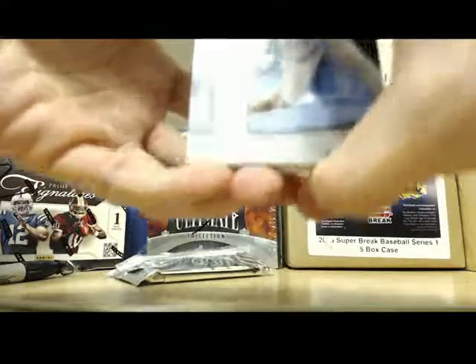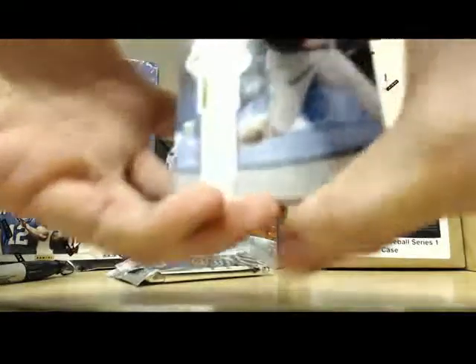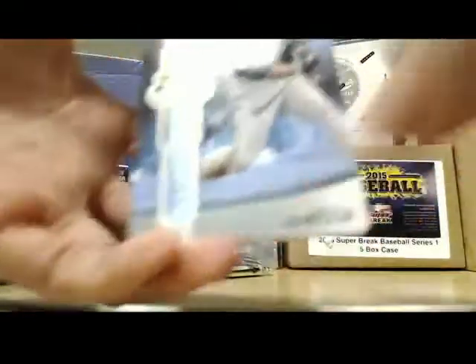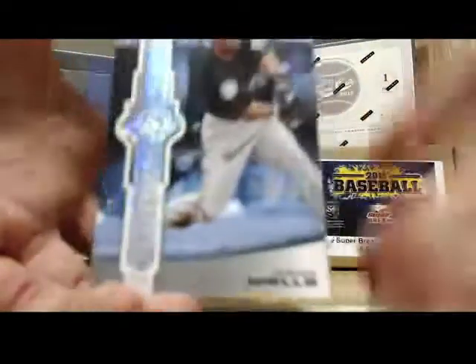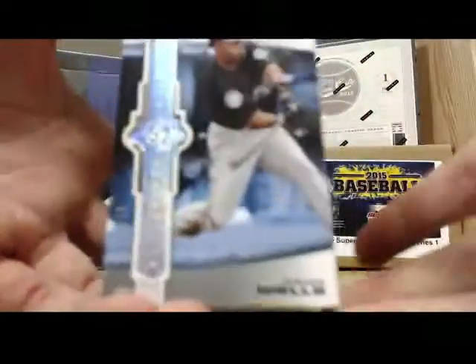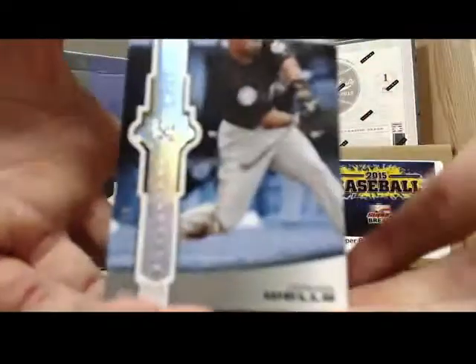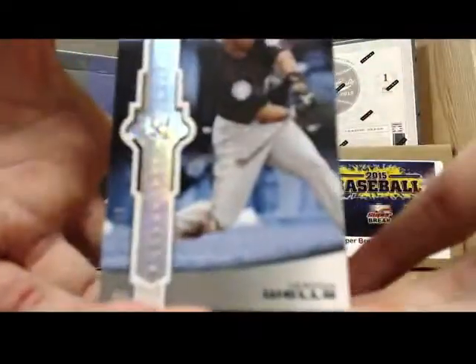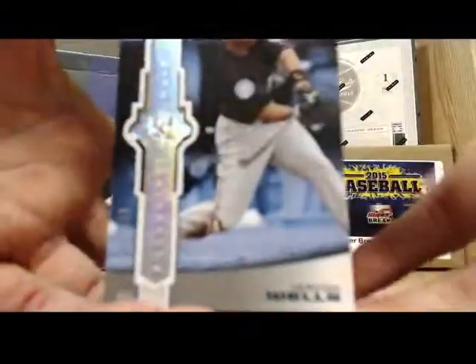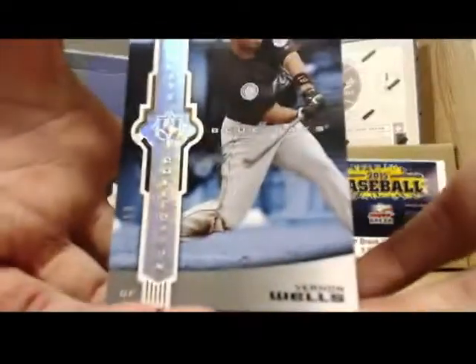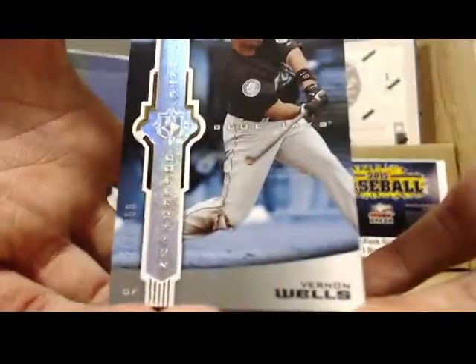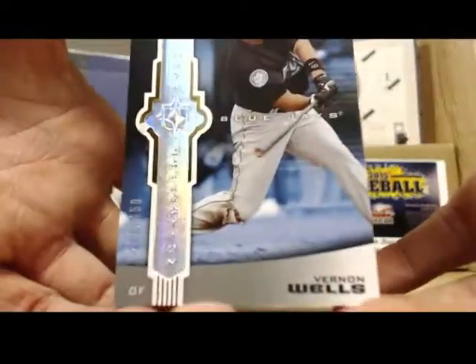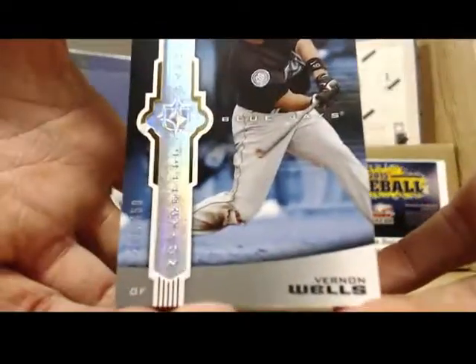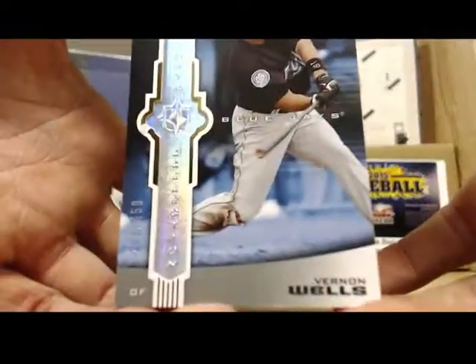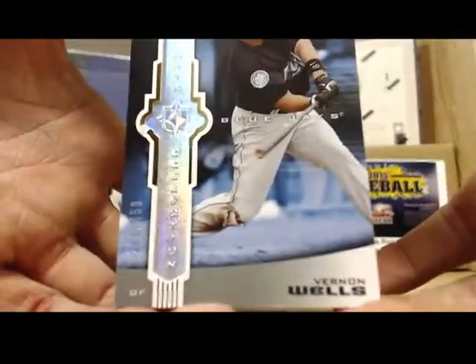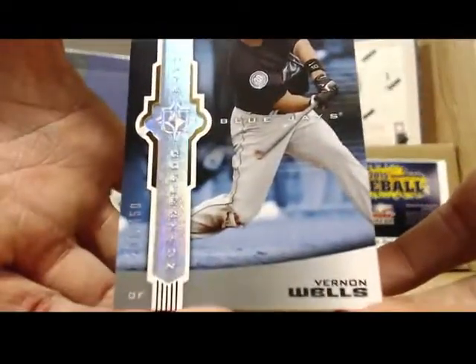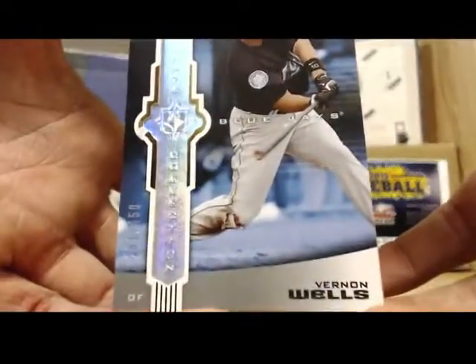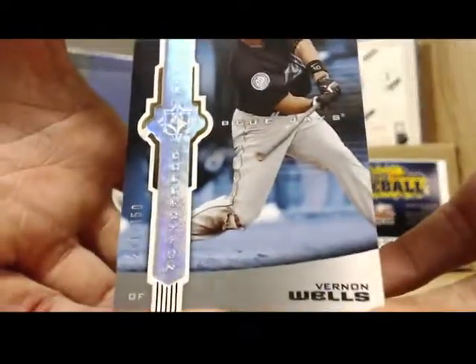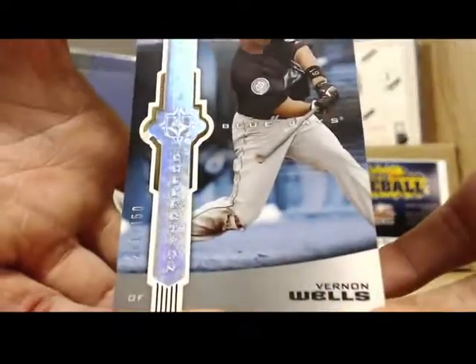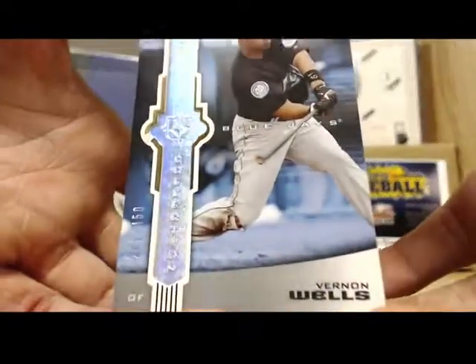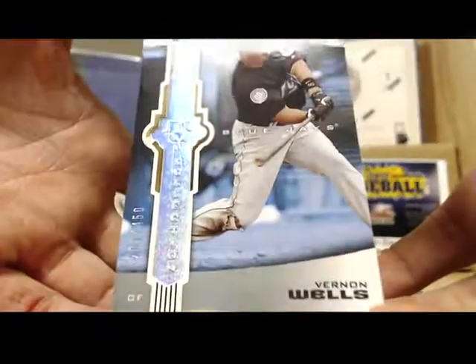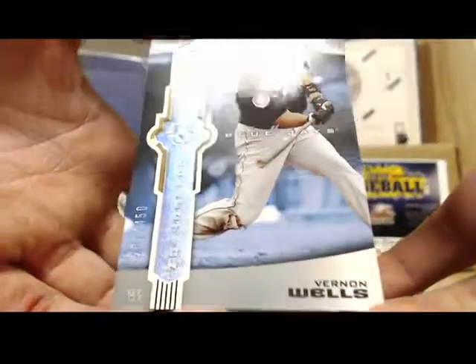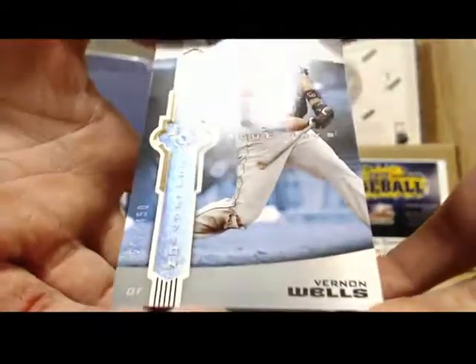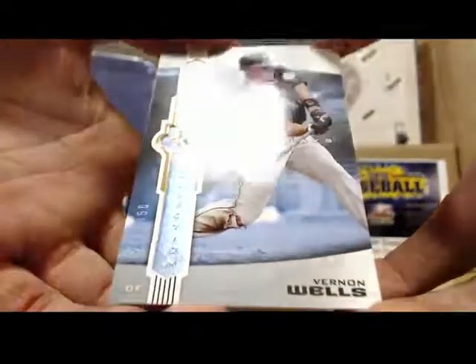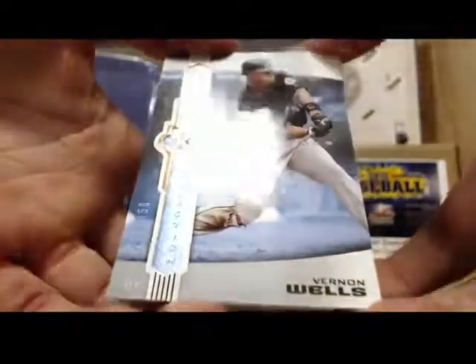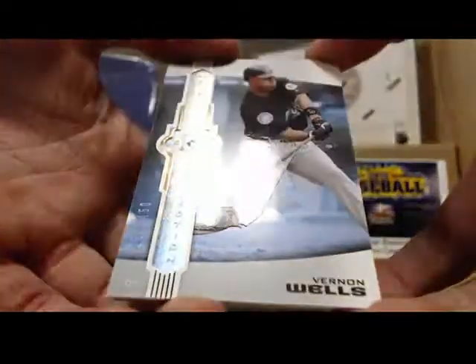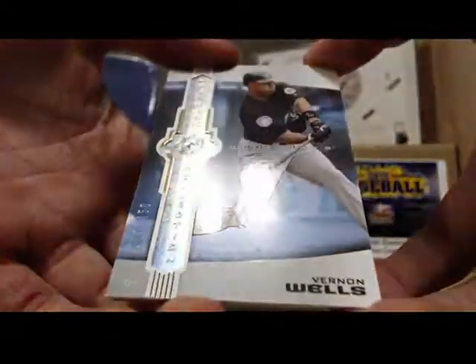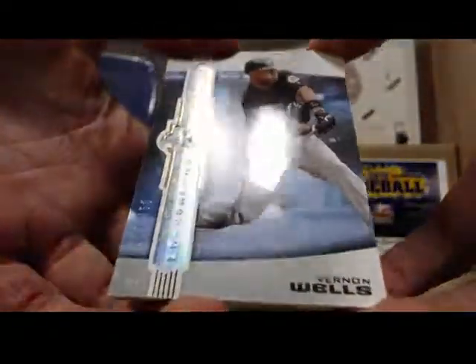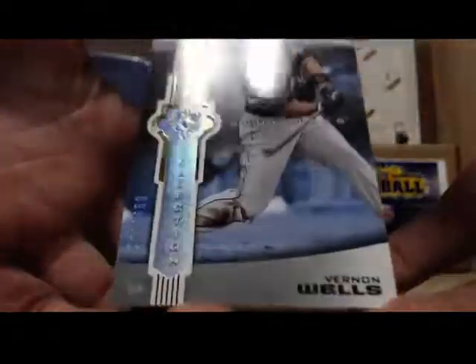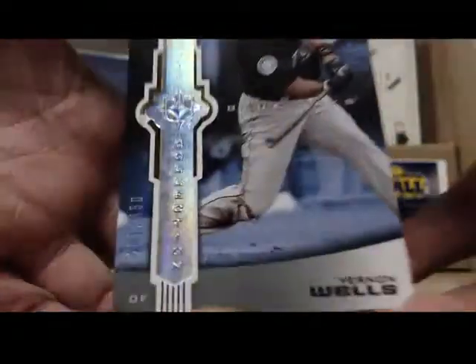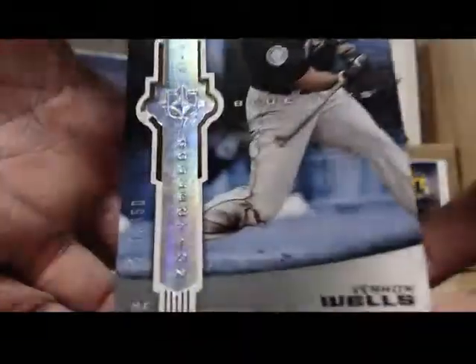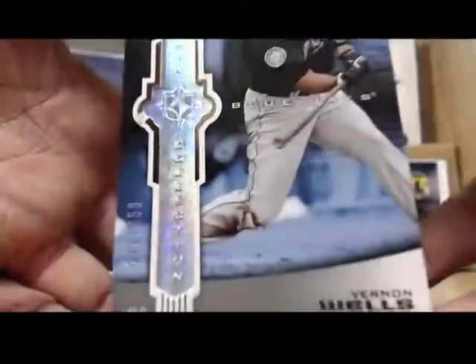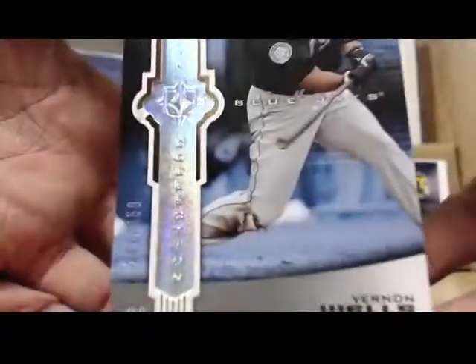Starting off with a Vernon Wells. That one is numbered 281 of 450.